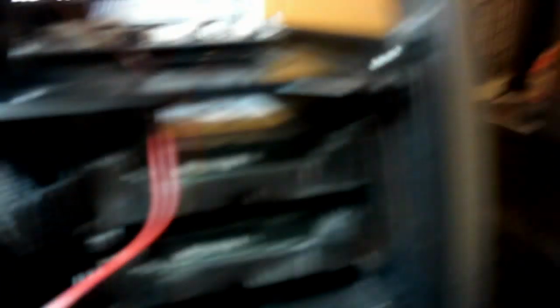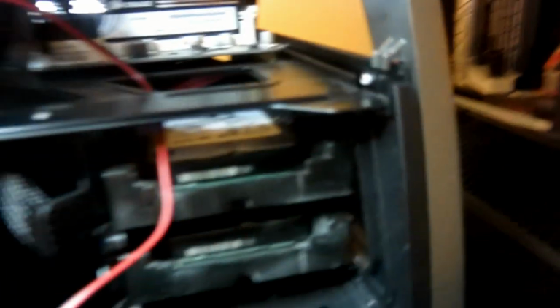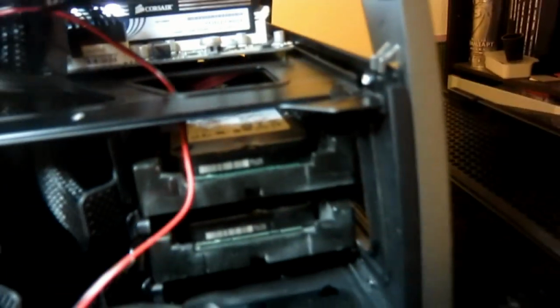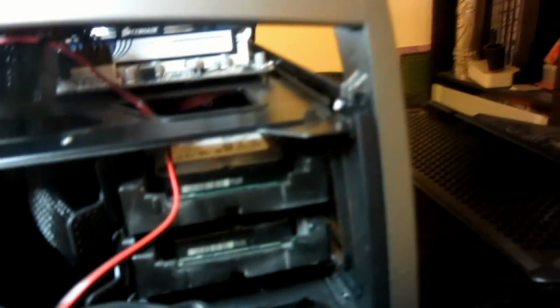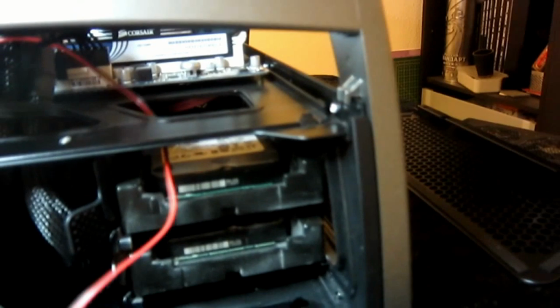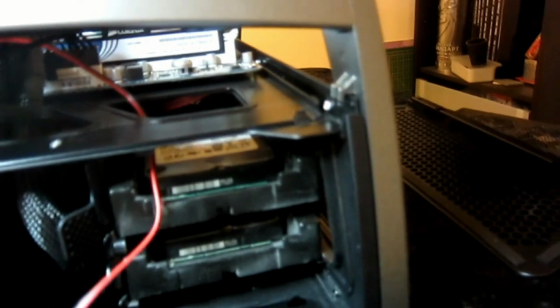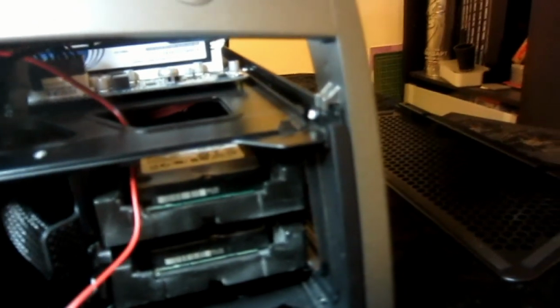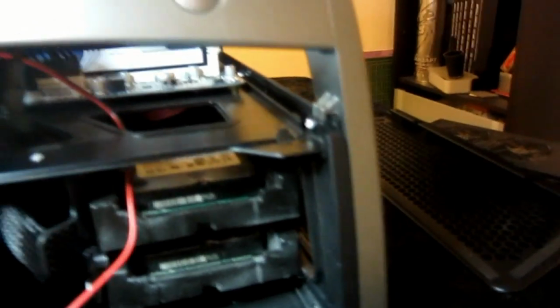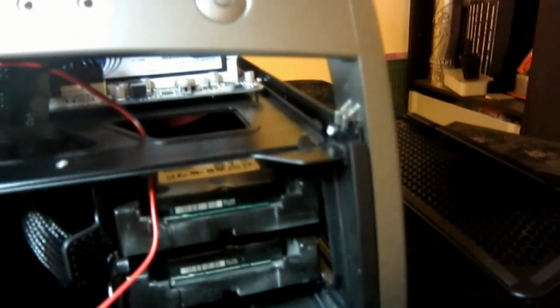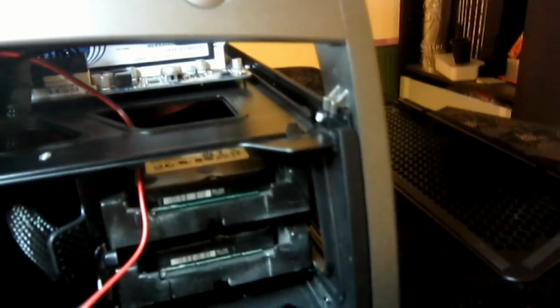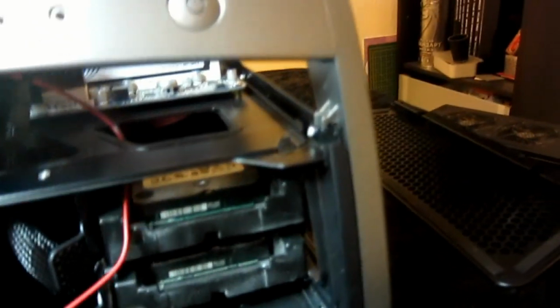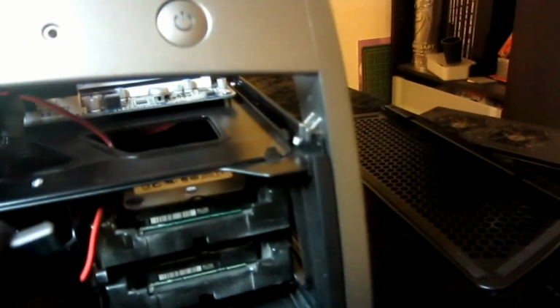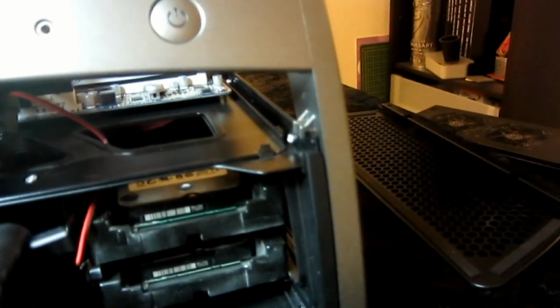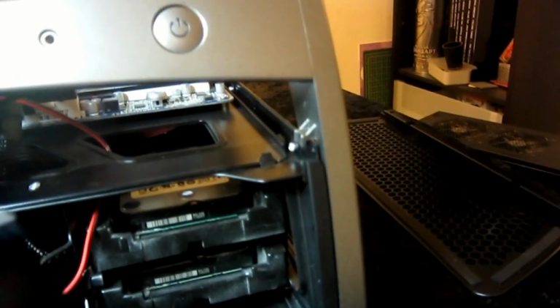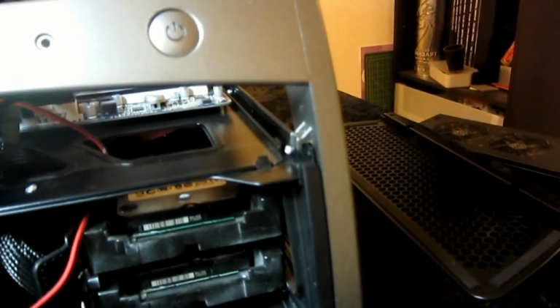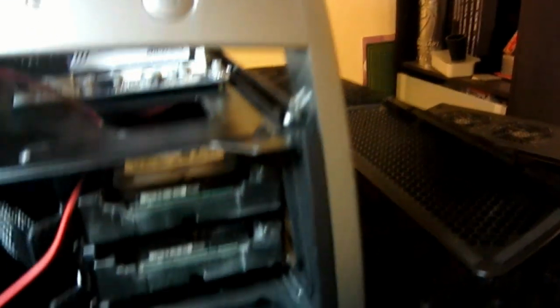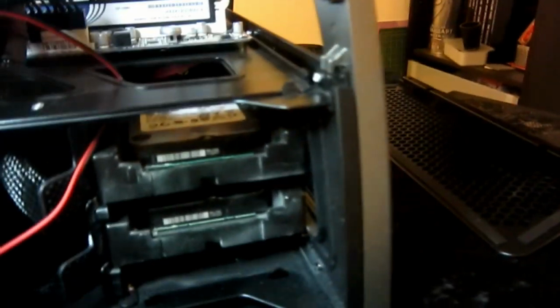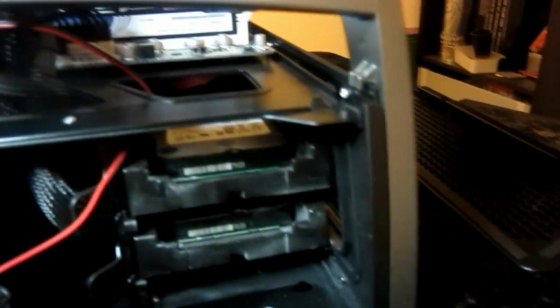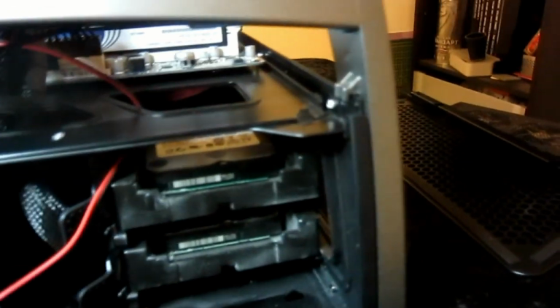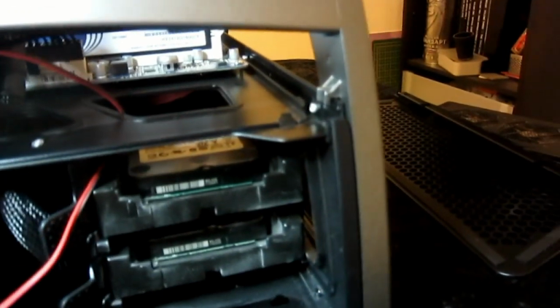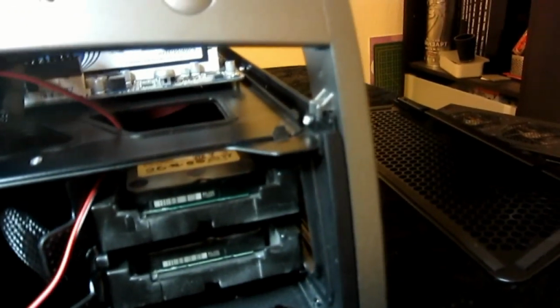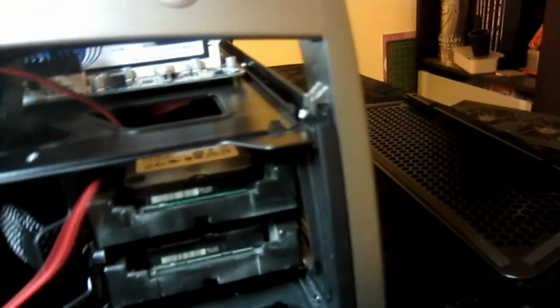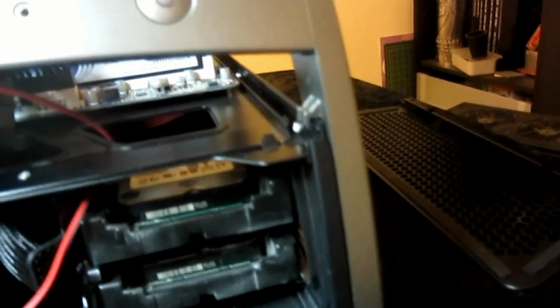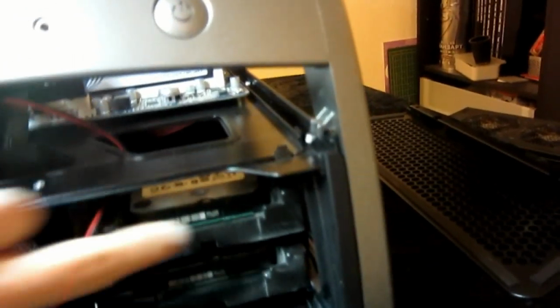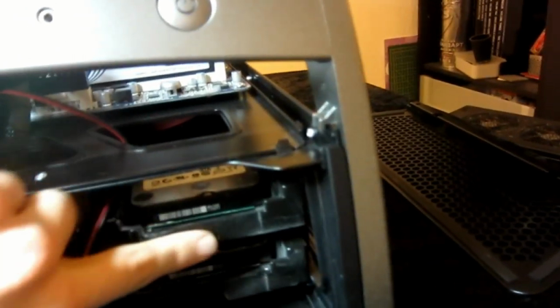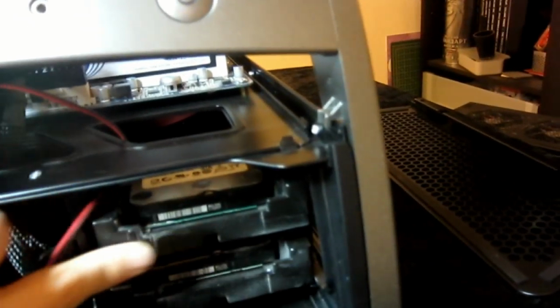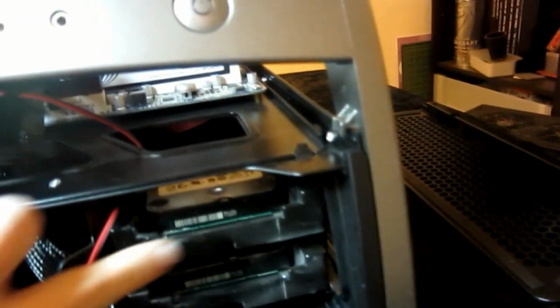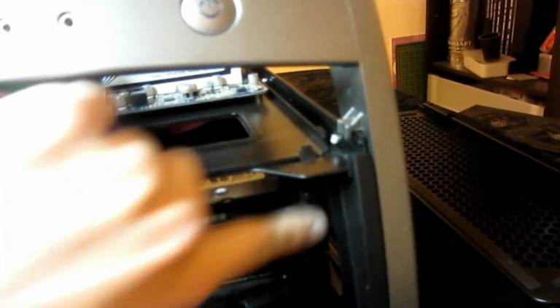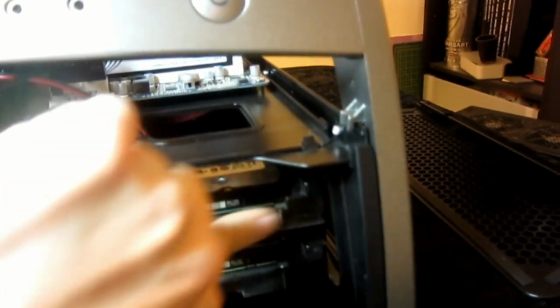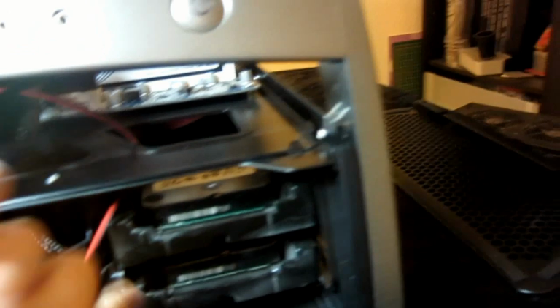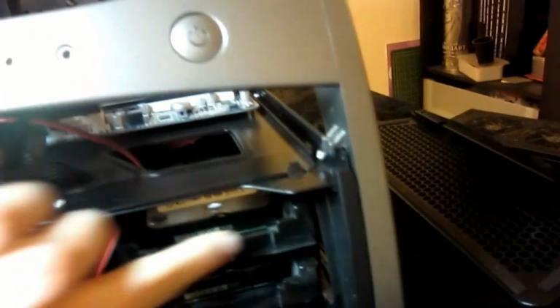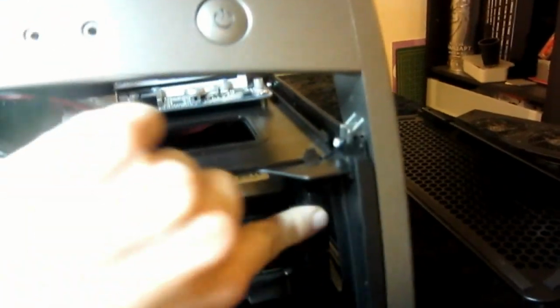I don't know if this fan should really need it, but whatever, give it a shot. These do get dusty, however.